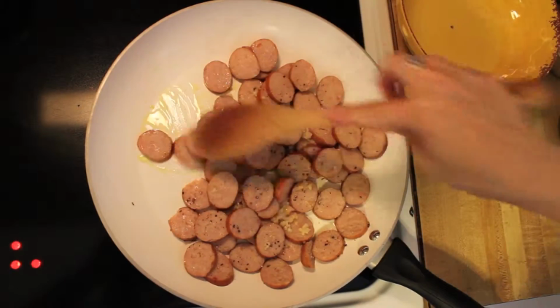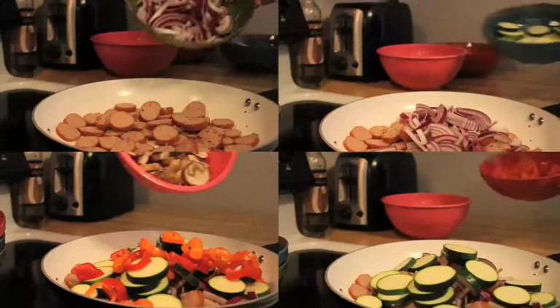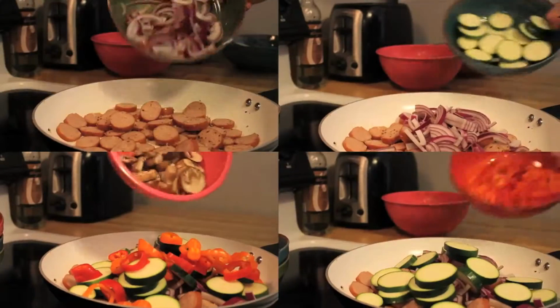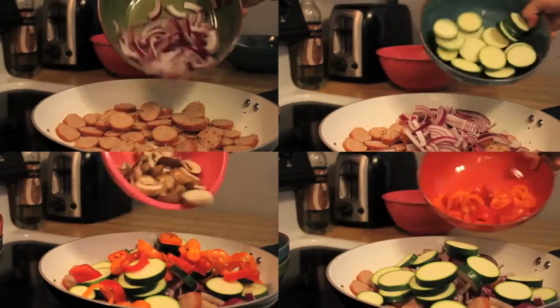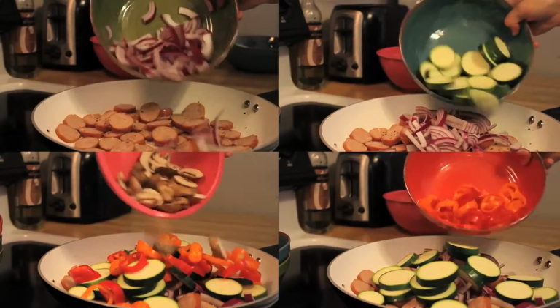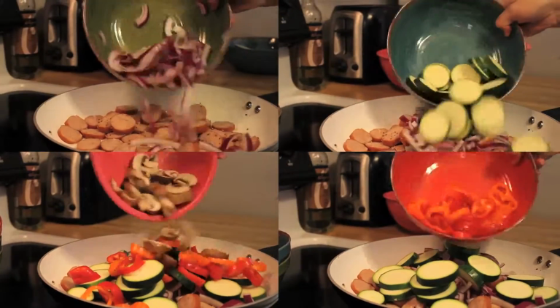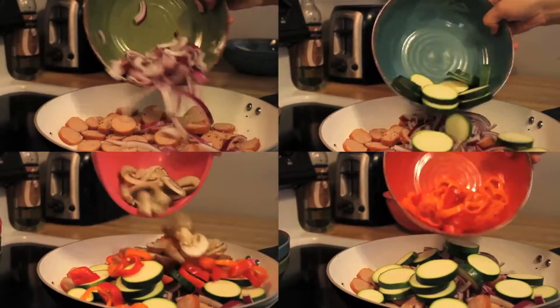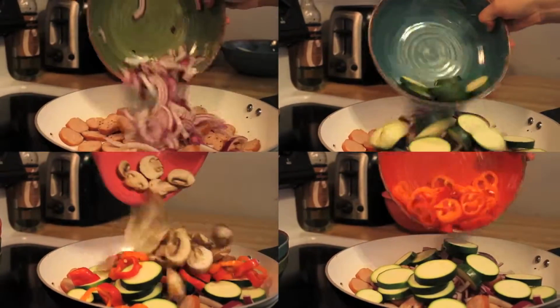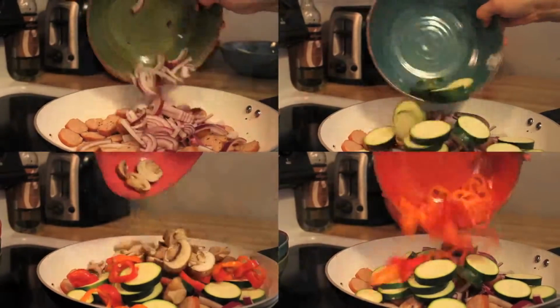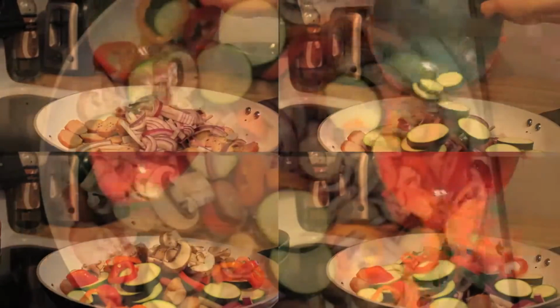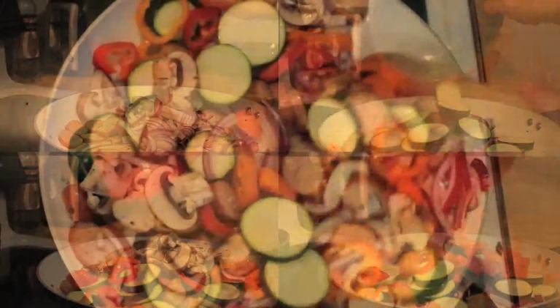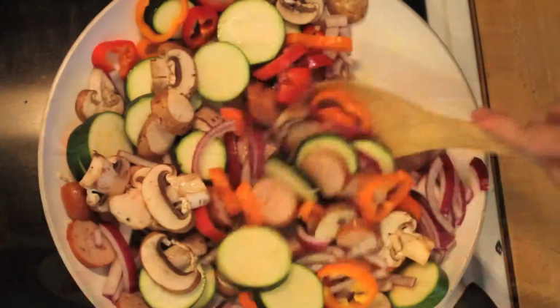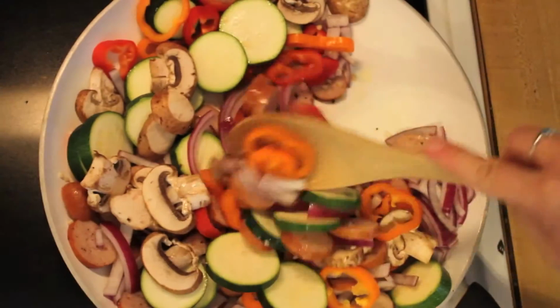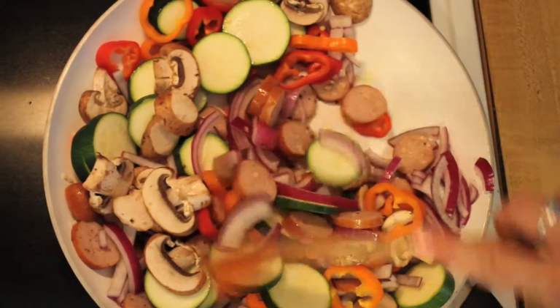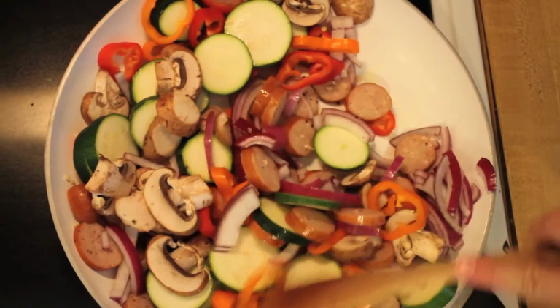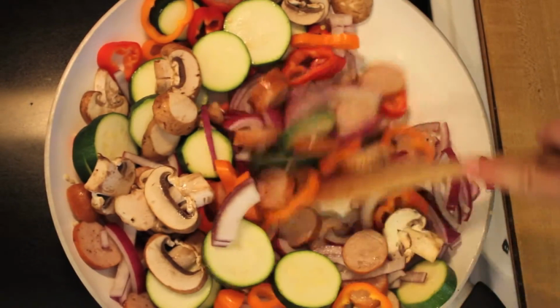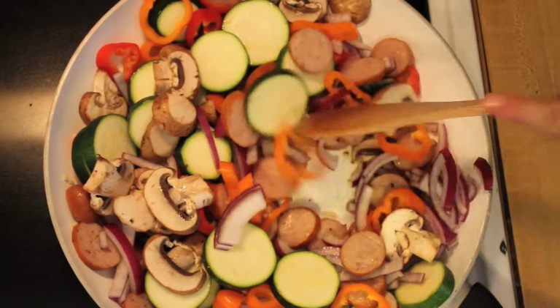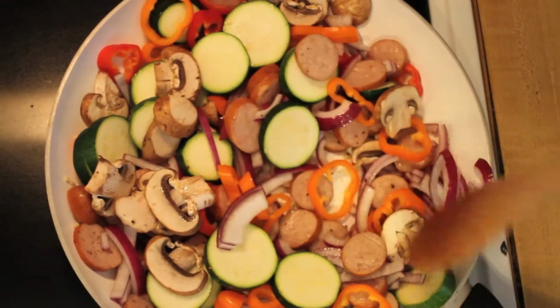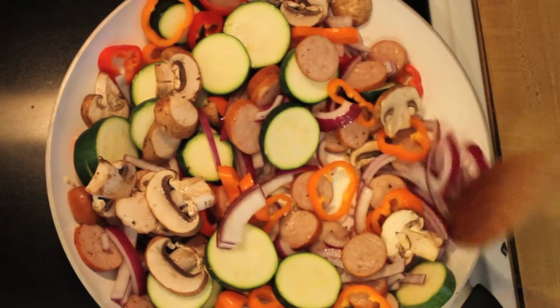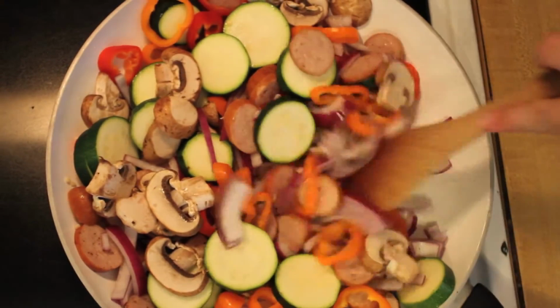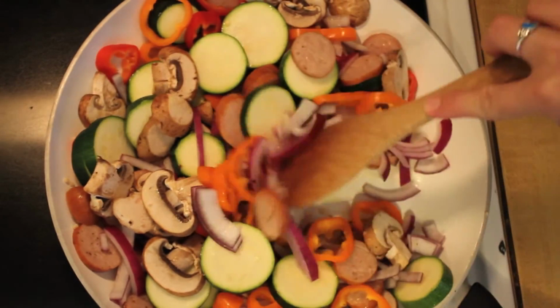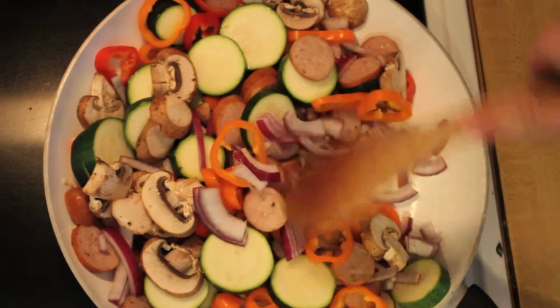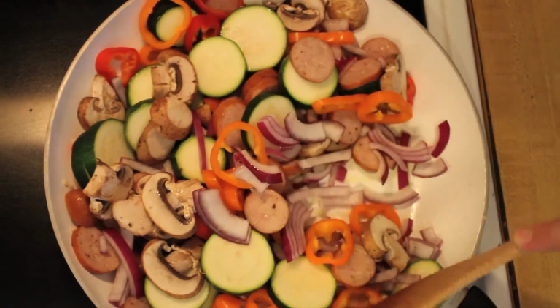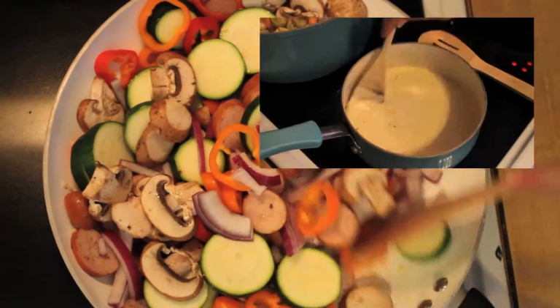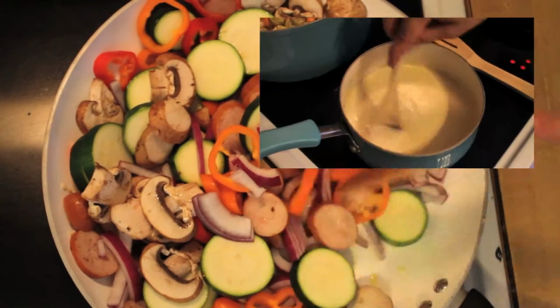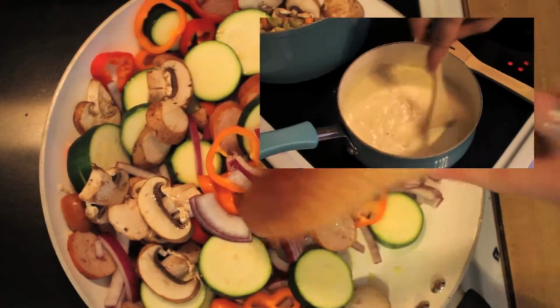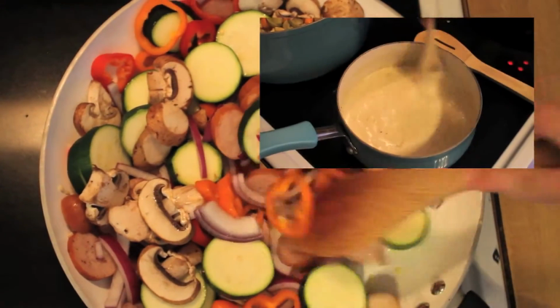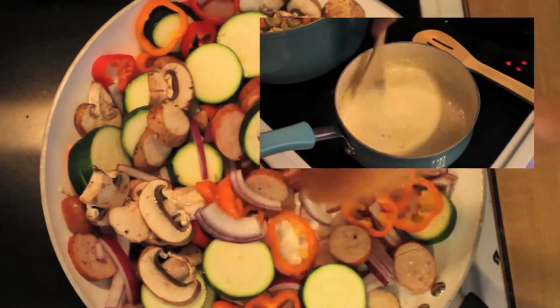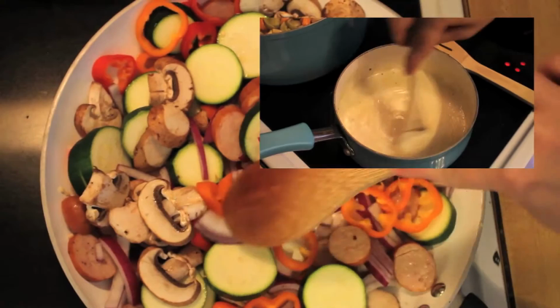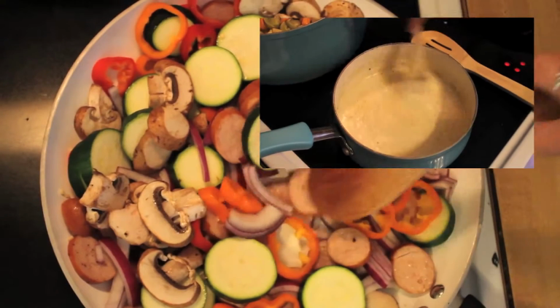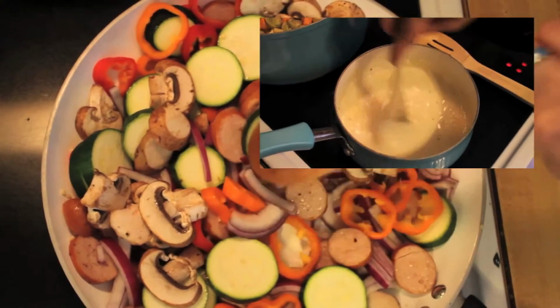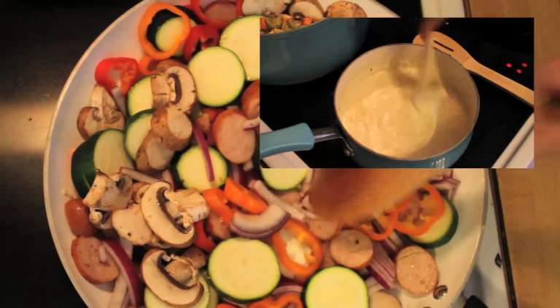Then we'll add the vegetables. Stir everything together until the vegetables soften. Don't forget to stir the alfredo sauce.